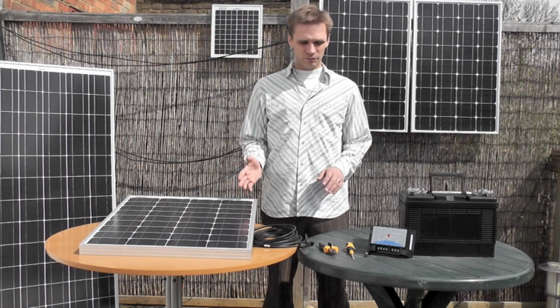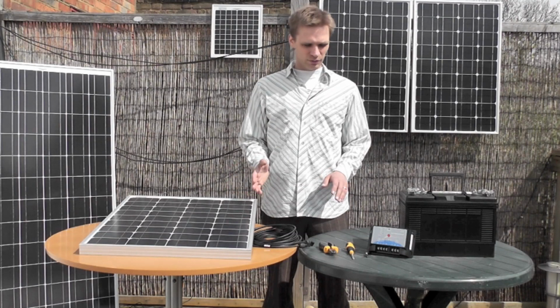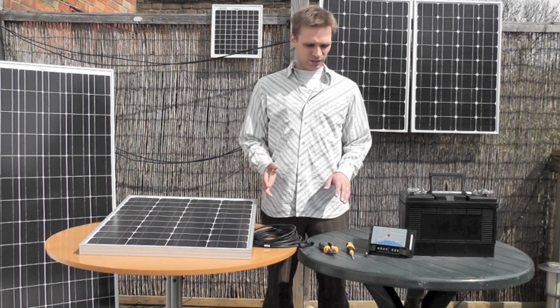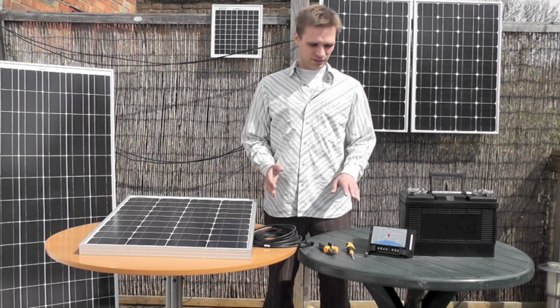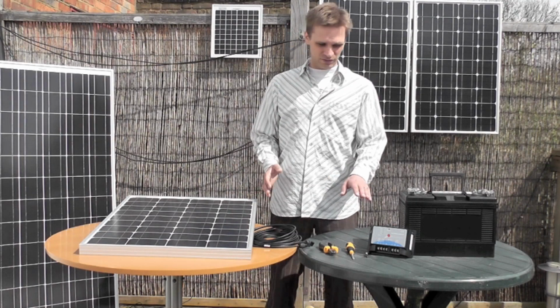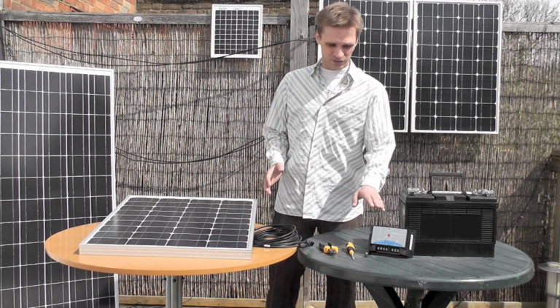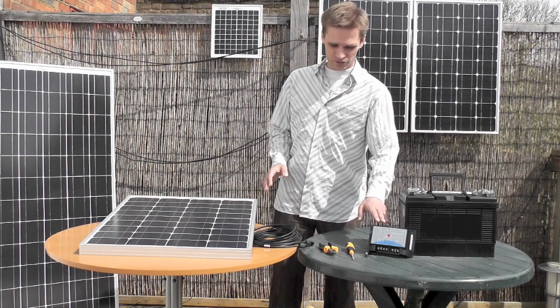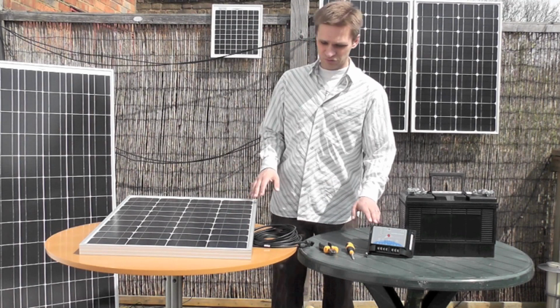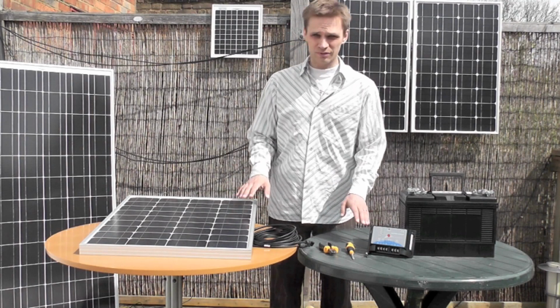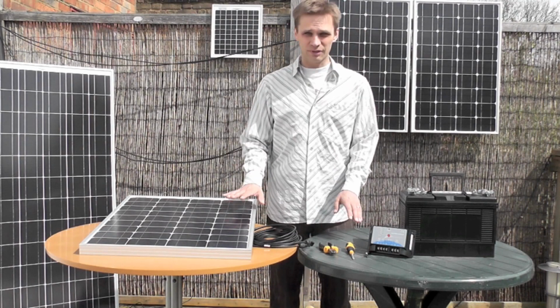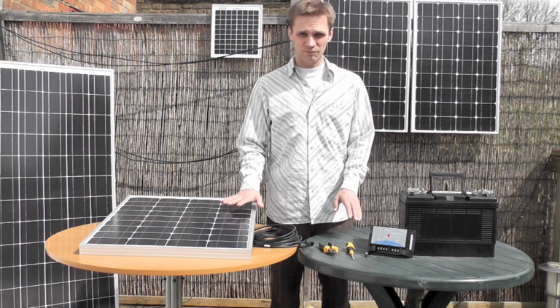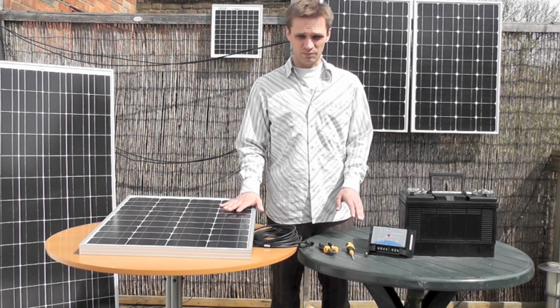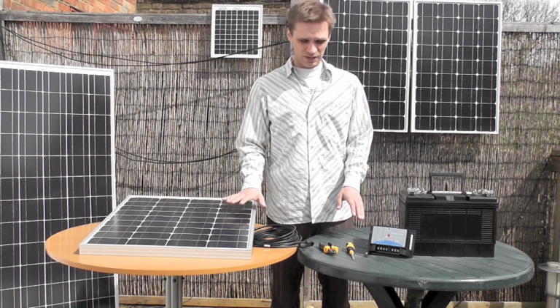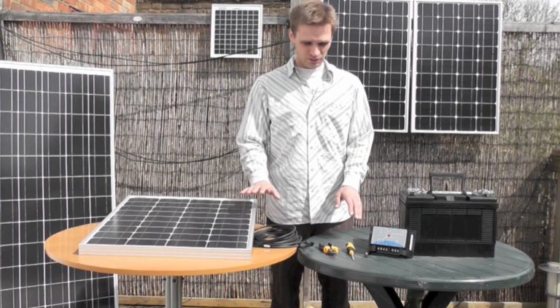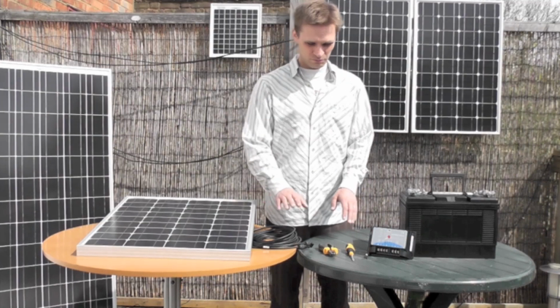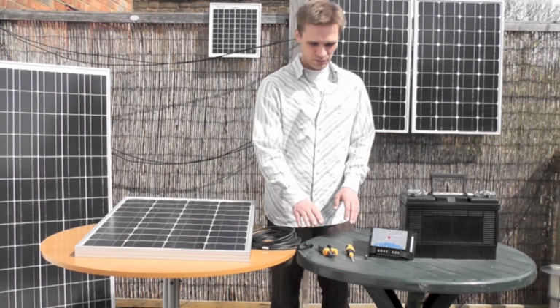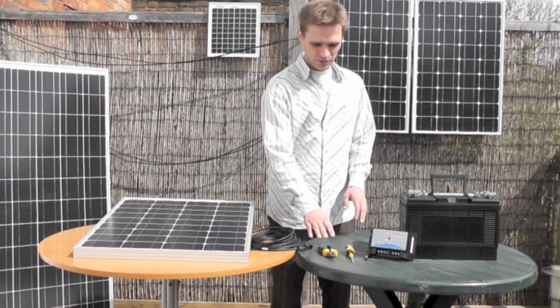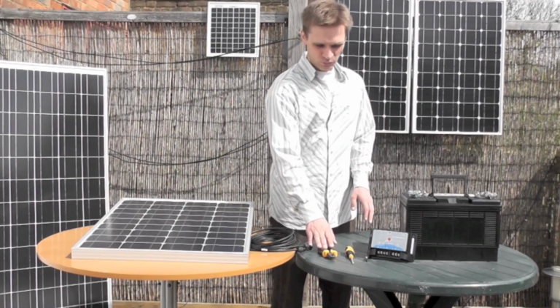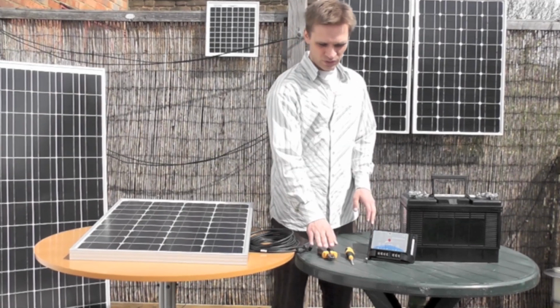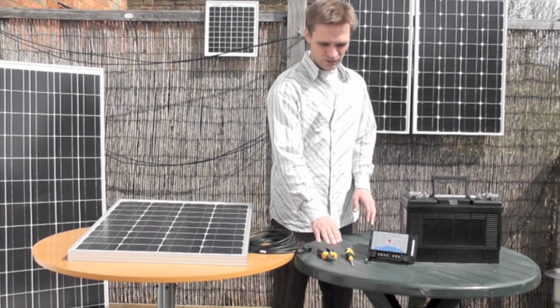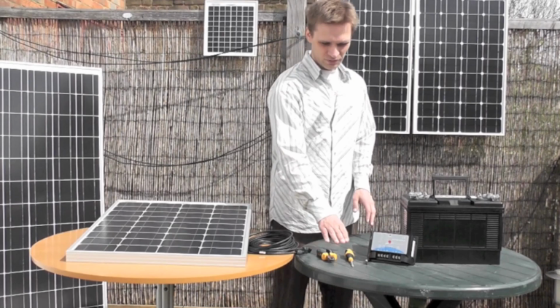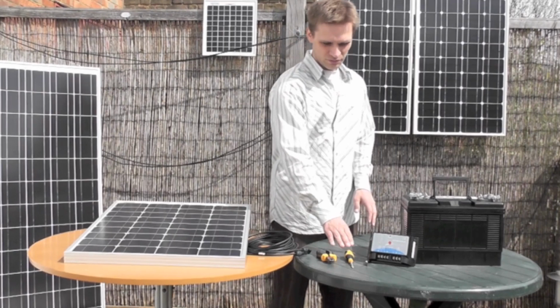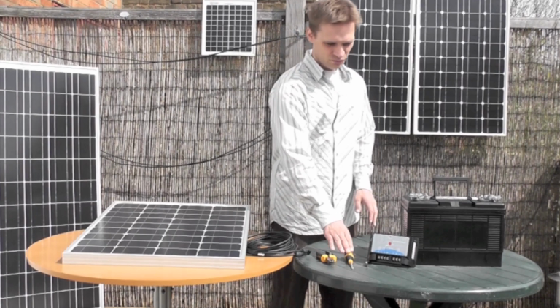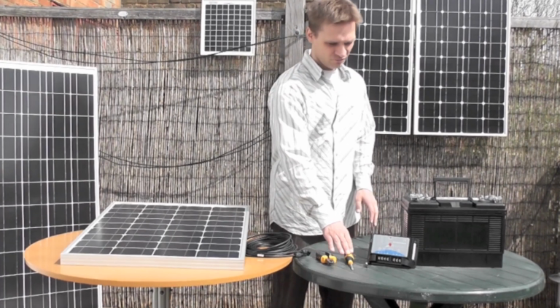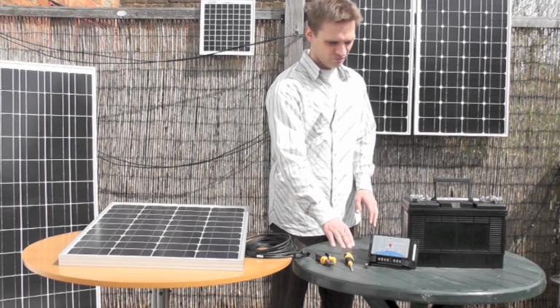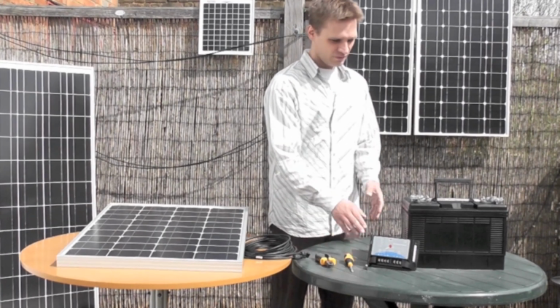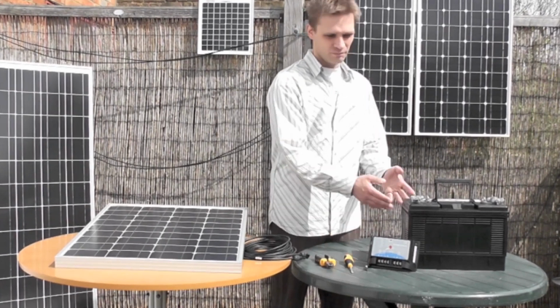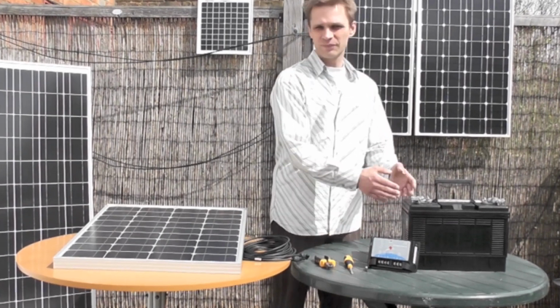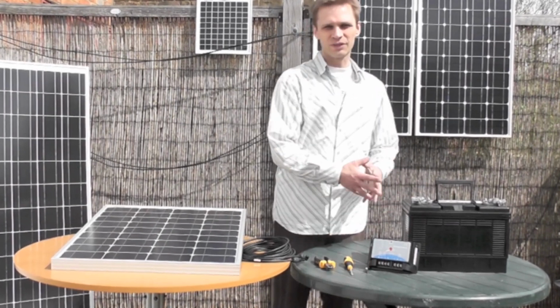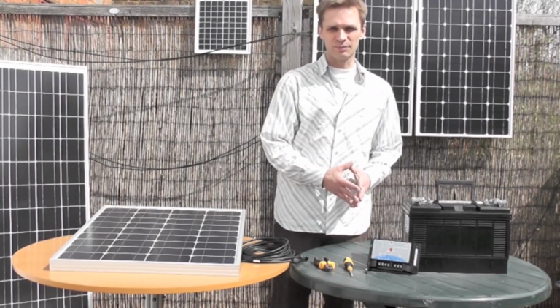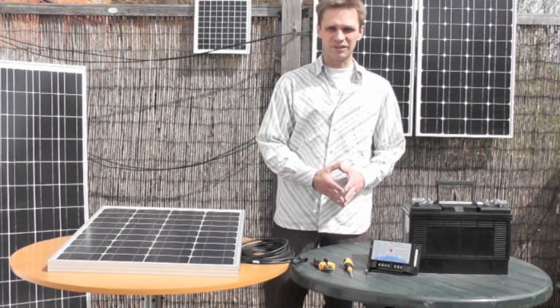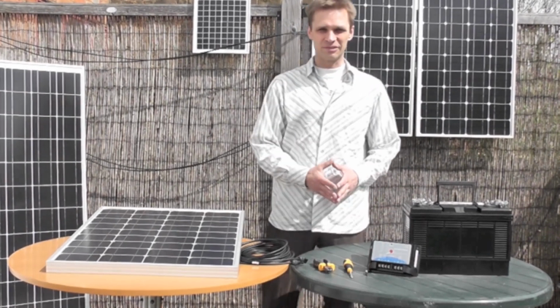All you need is the charge controller, the panel, wire cutters, your screwdriver, and your battery.